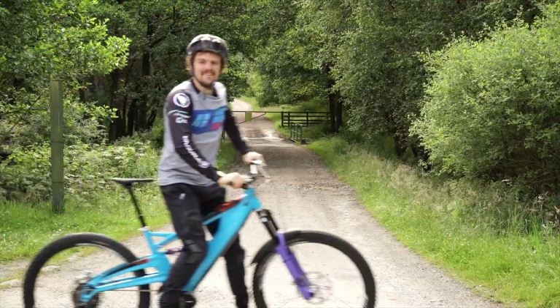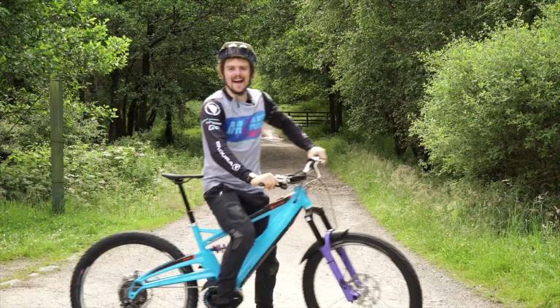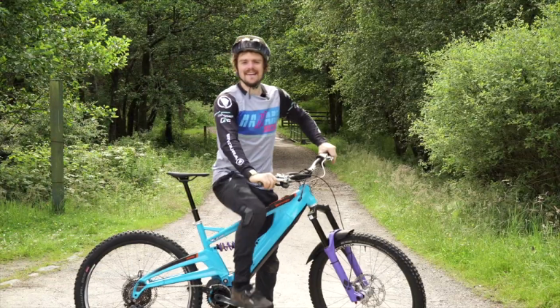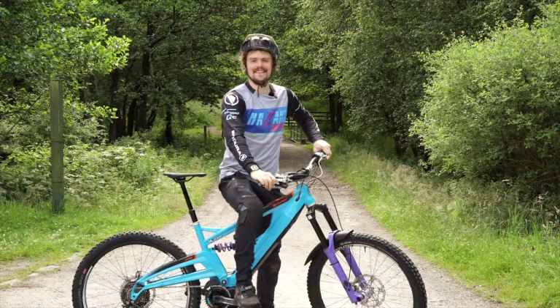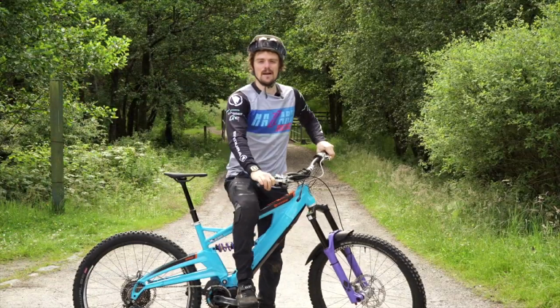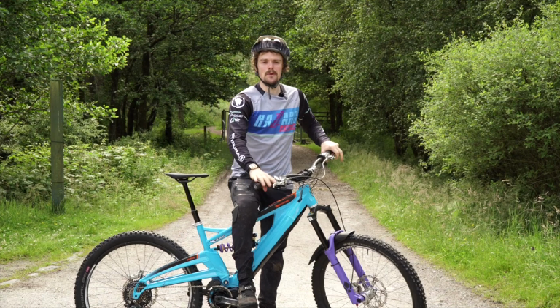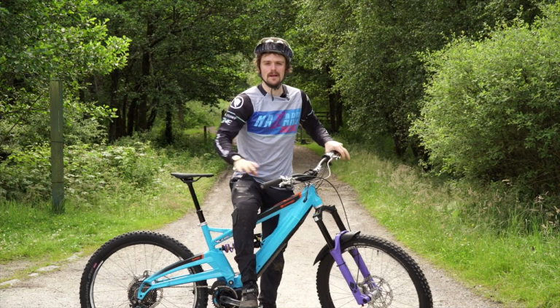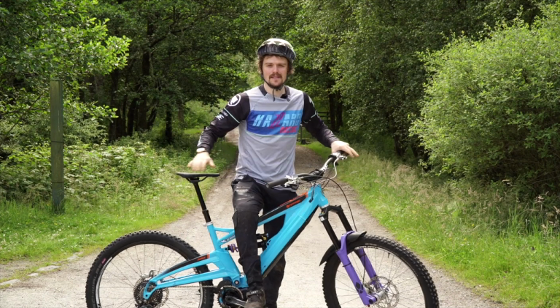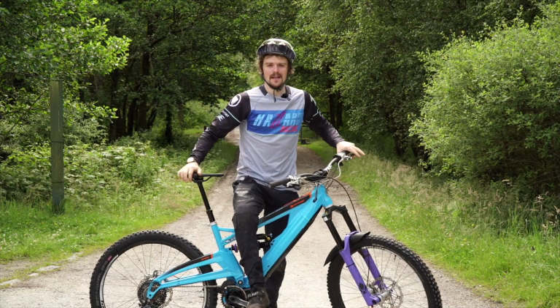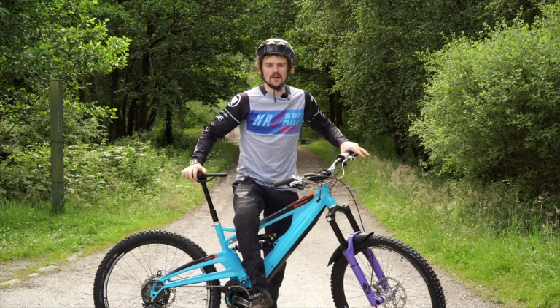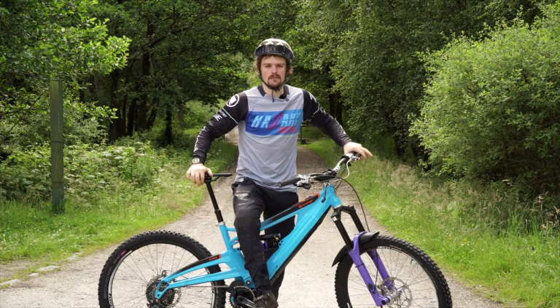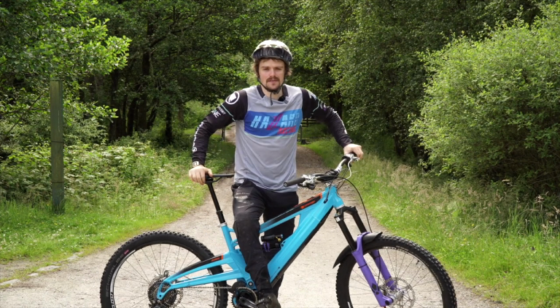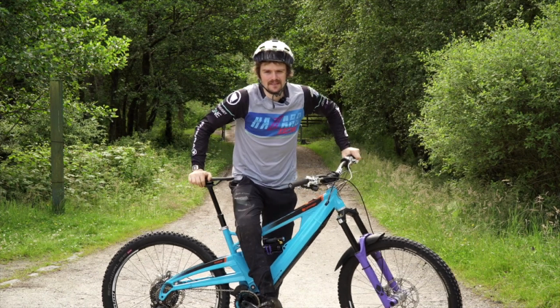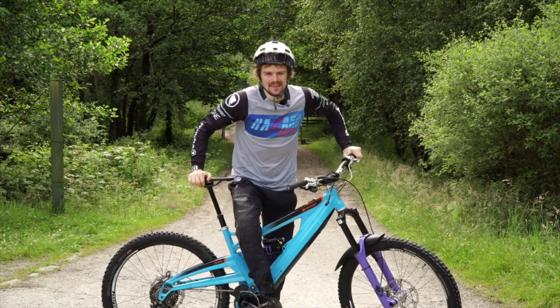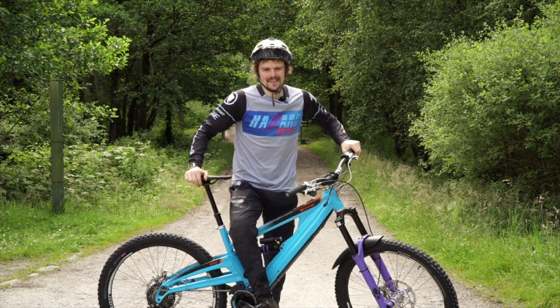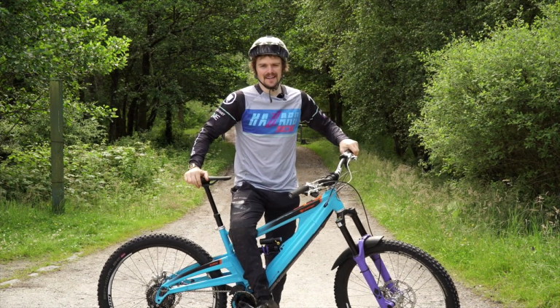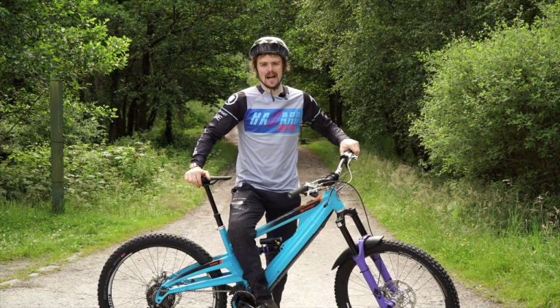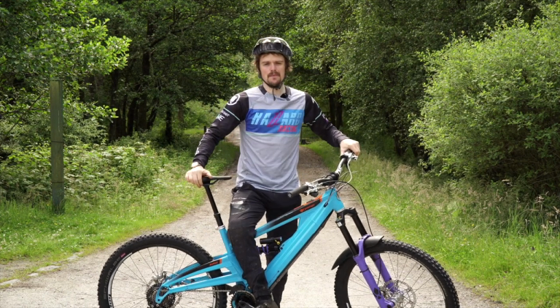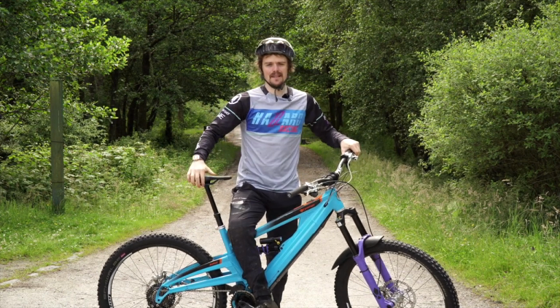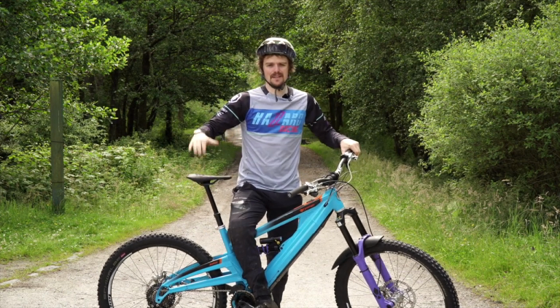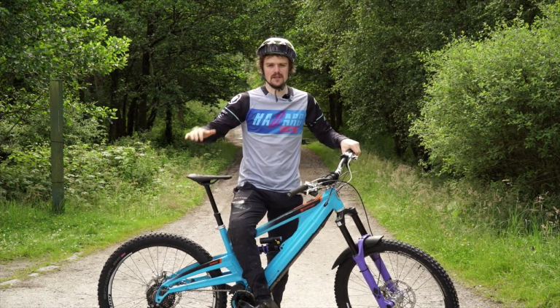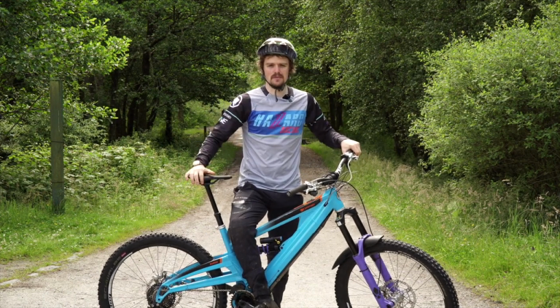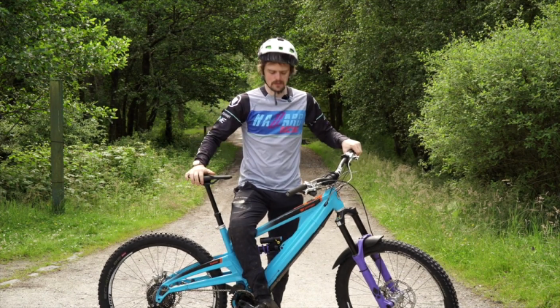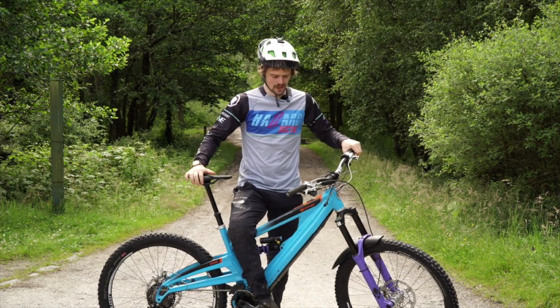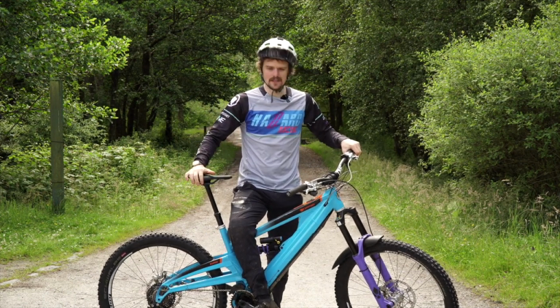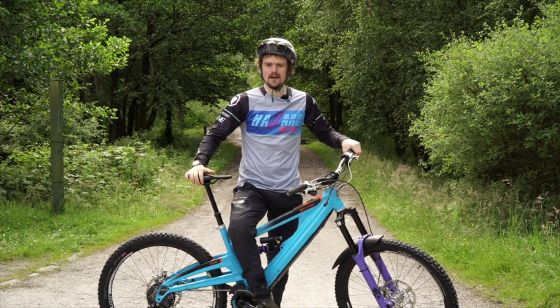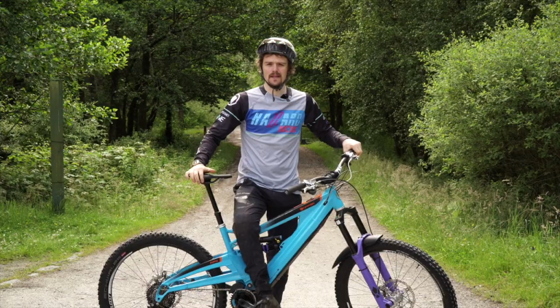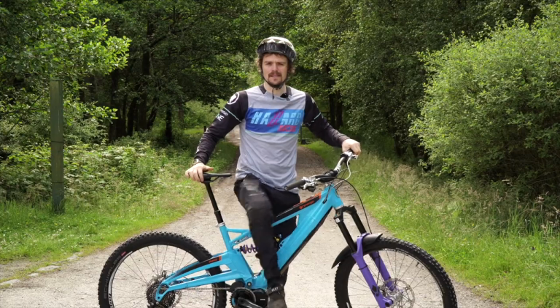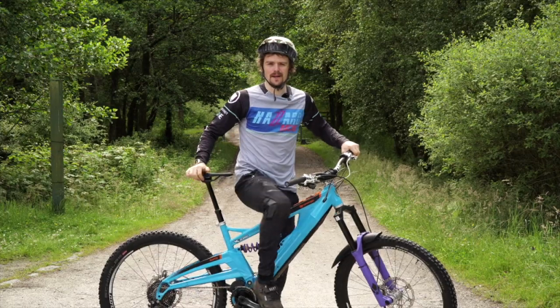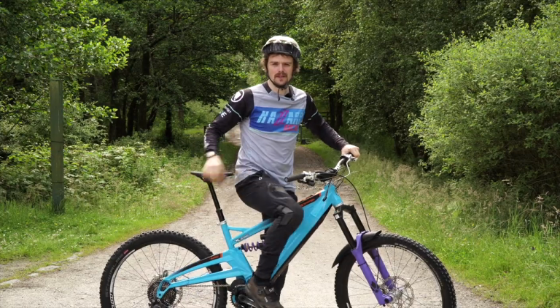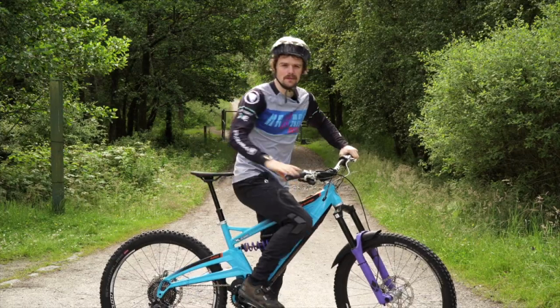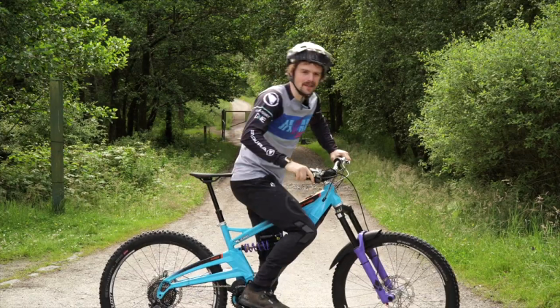Hi, I'm Joe Barnes, Orange Bikes Factory rider, and I'm here to show you some tips on how to set up and get started with your e-bike.